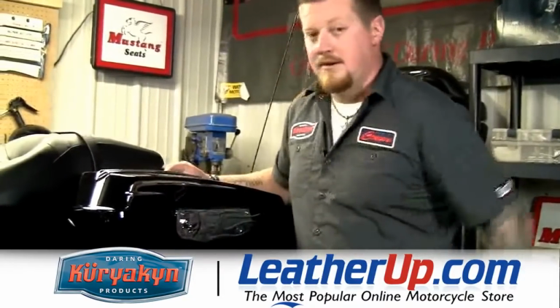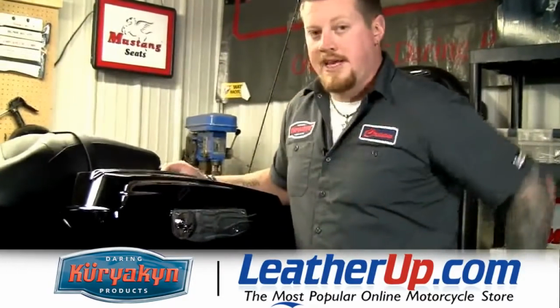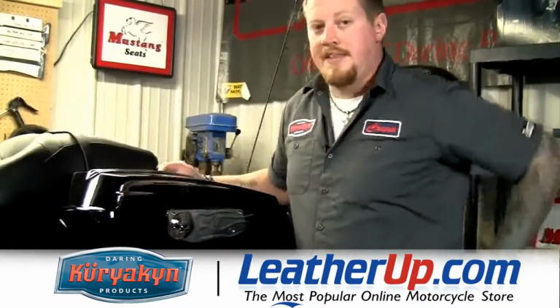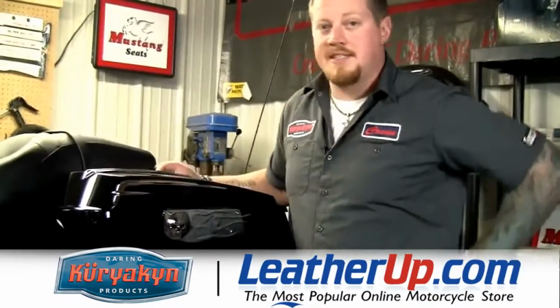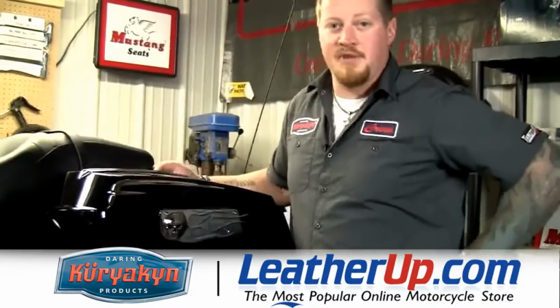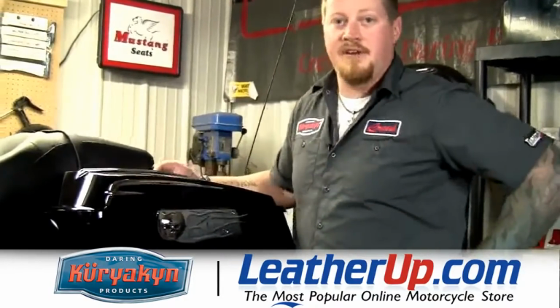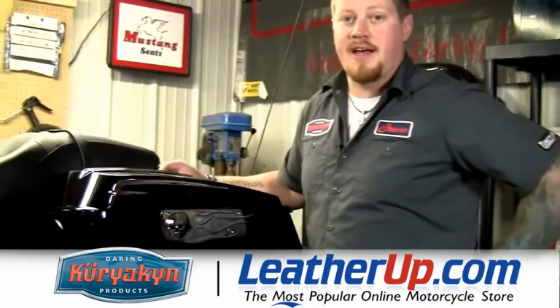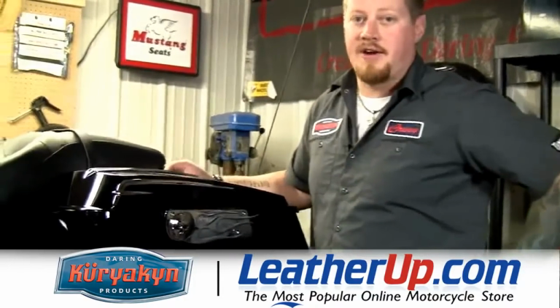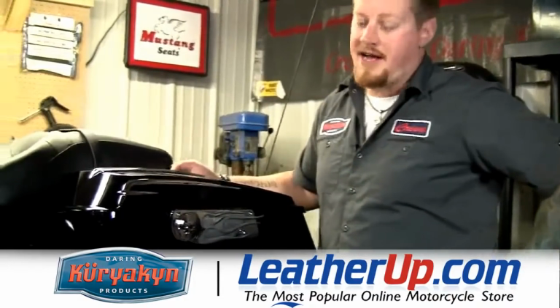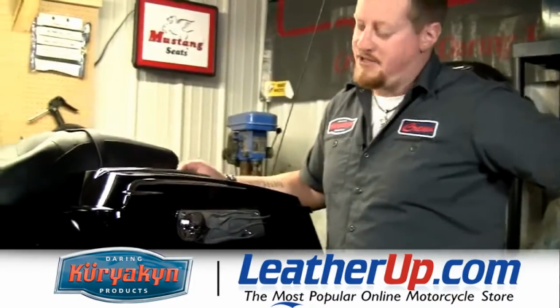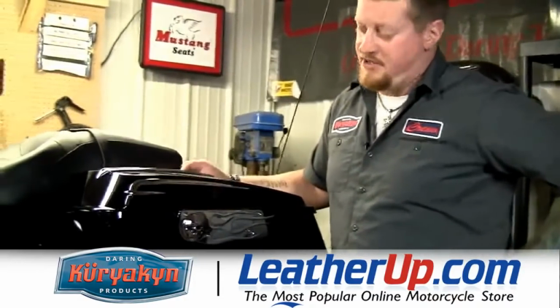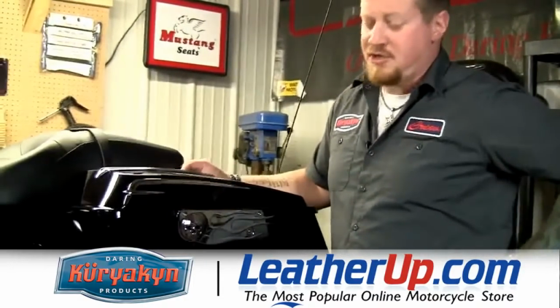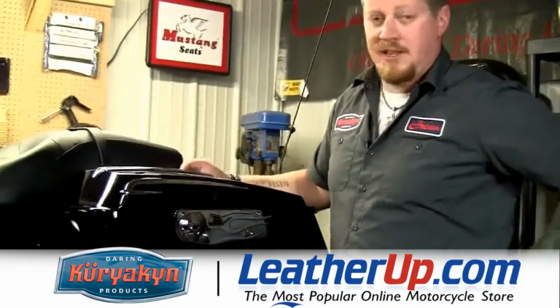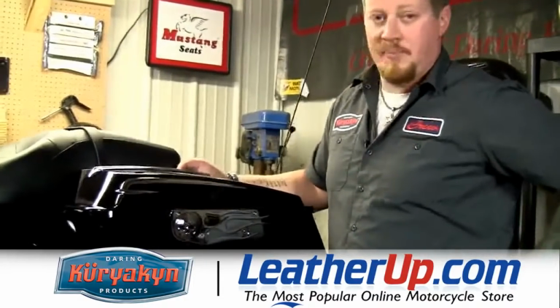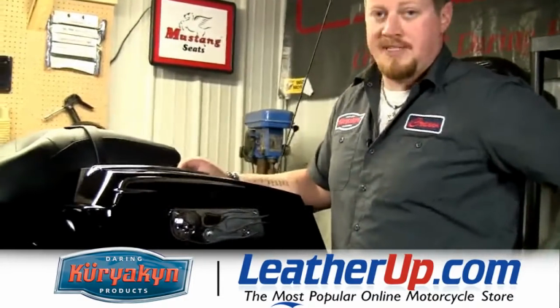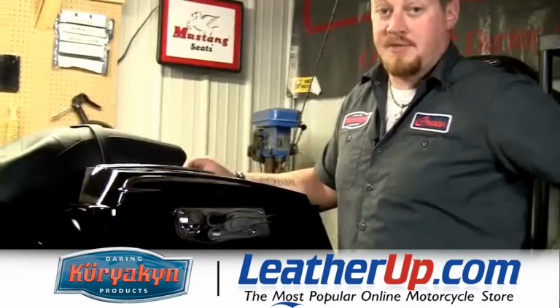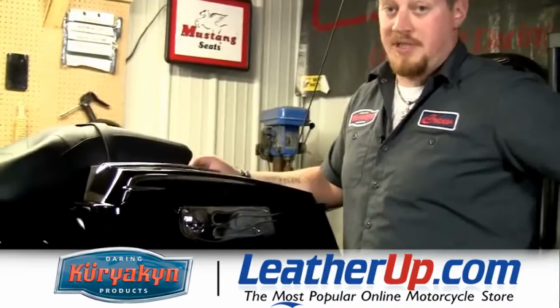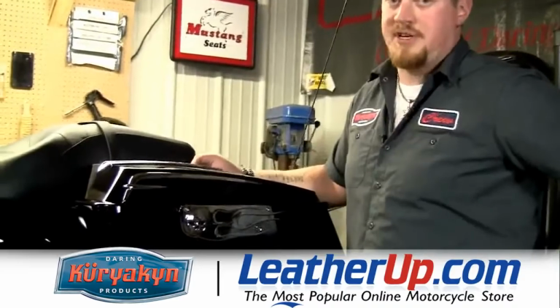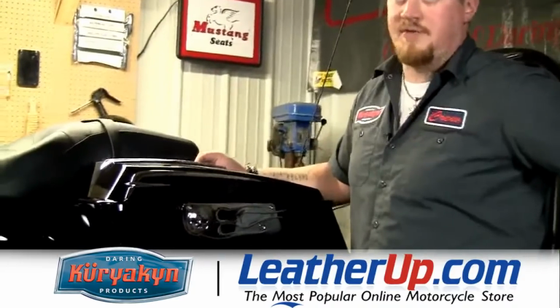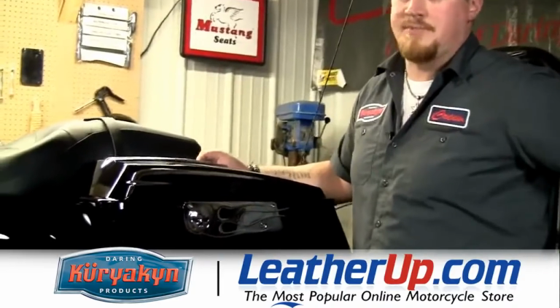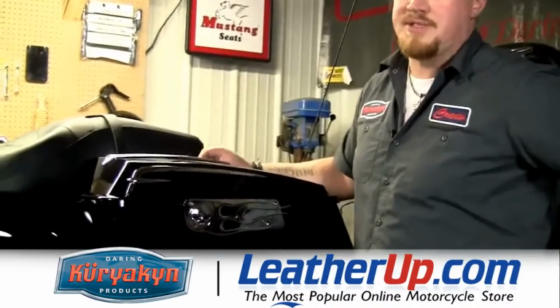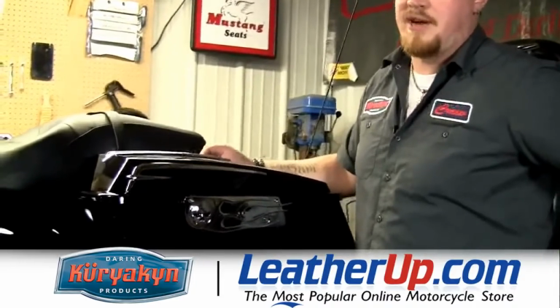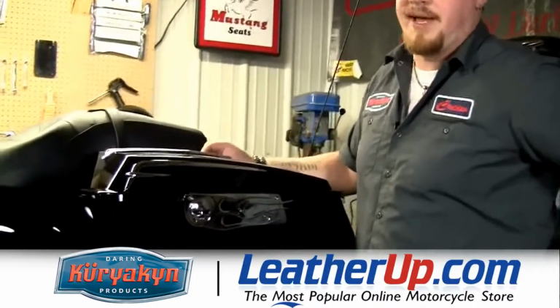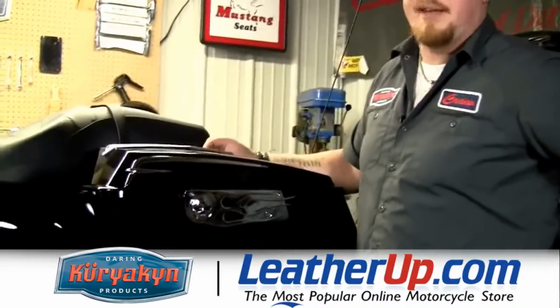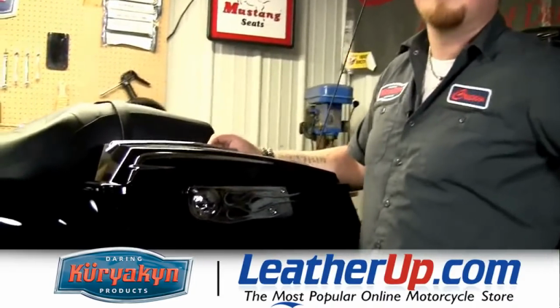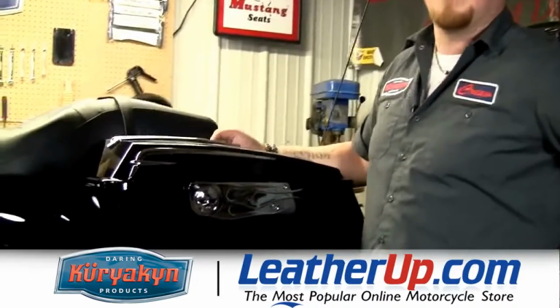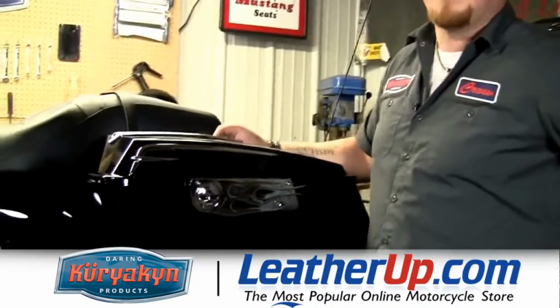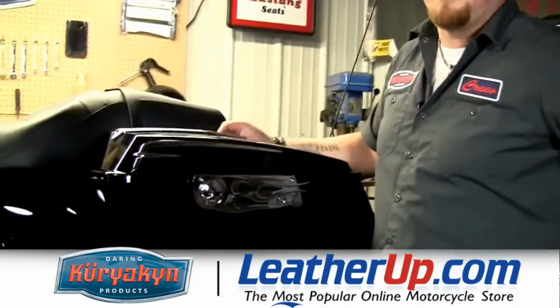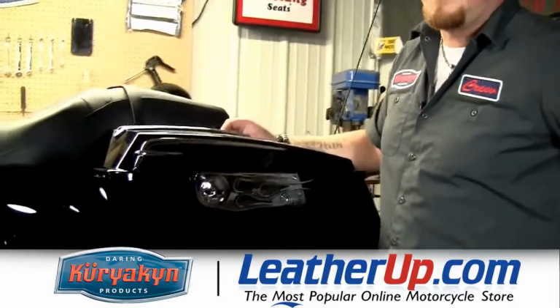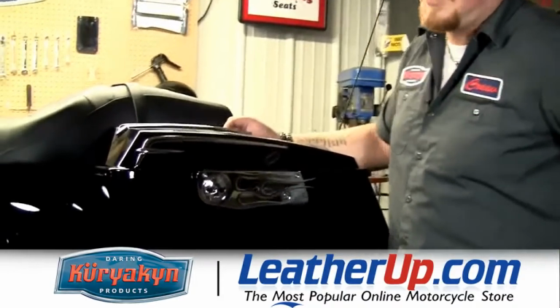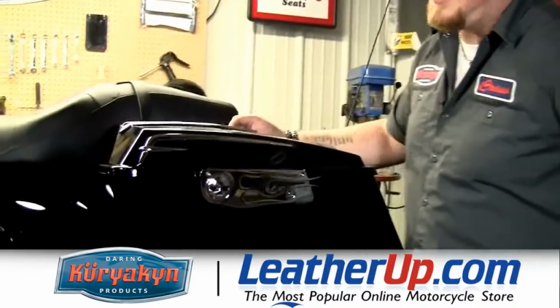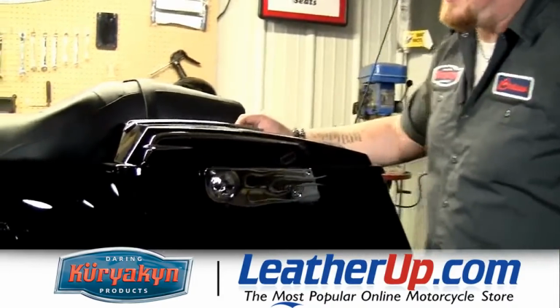And that's it for the Kiriakin Garage. Just three little pieces really transforms your saddlebag. Until next time, we'll see you then.